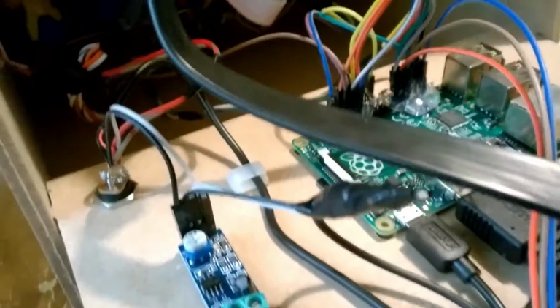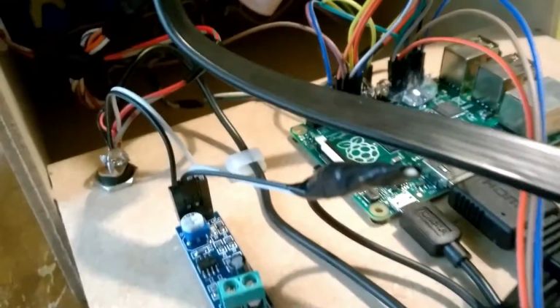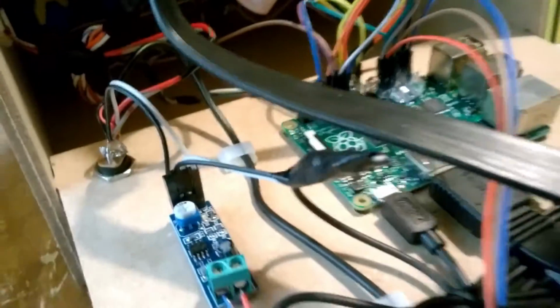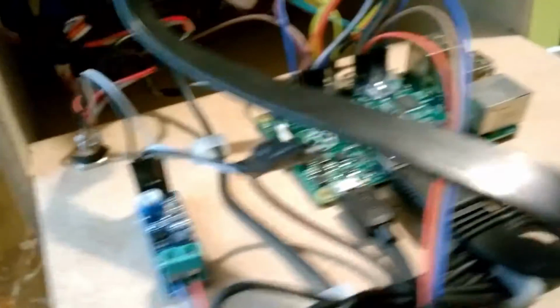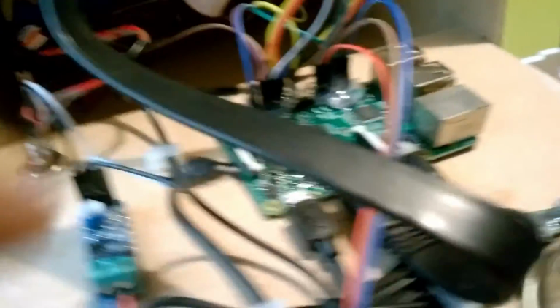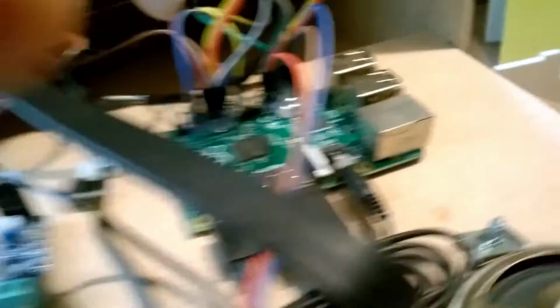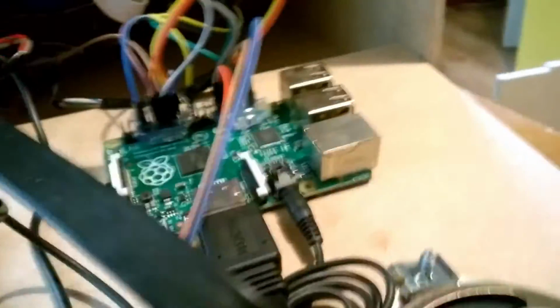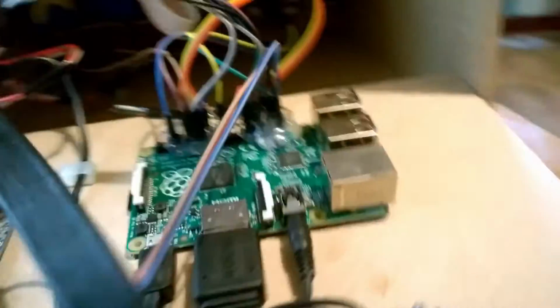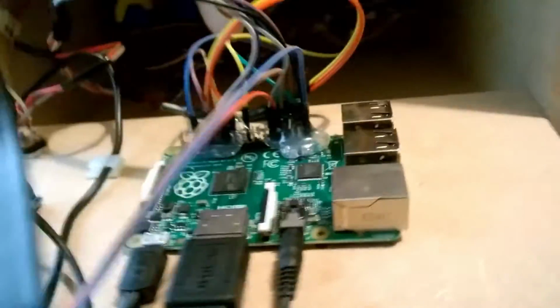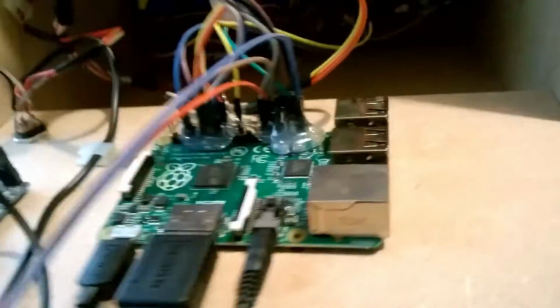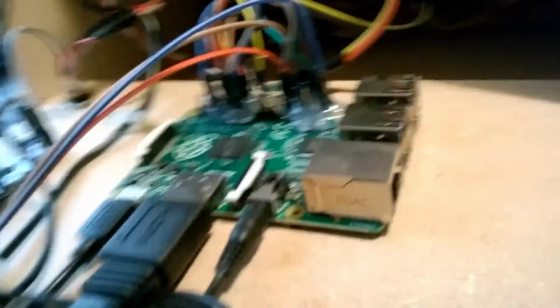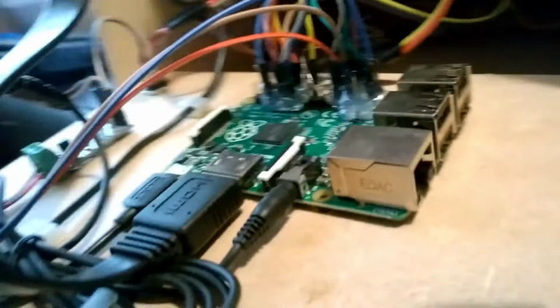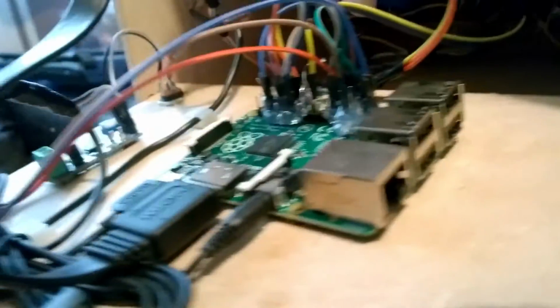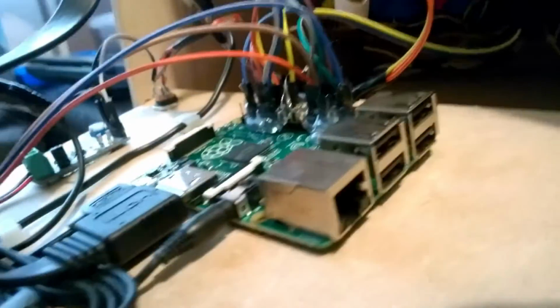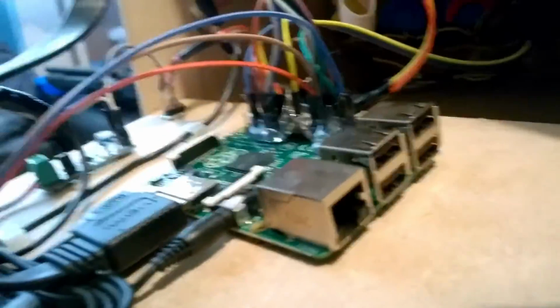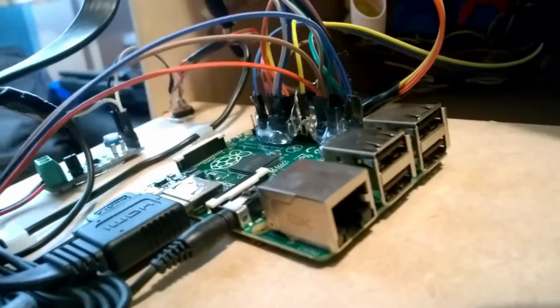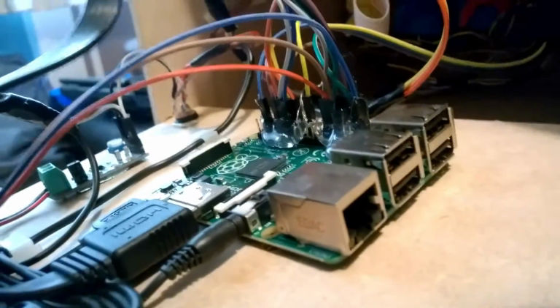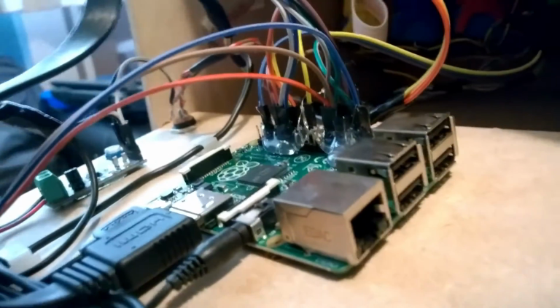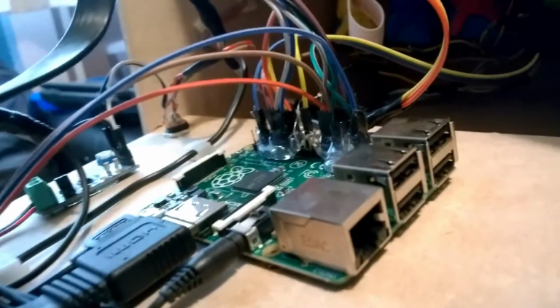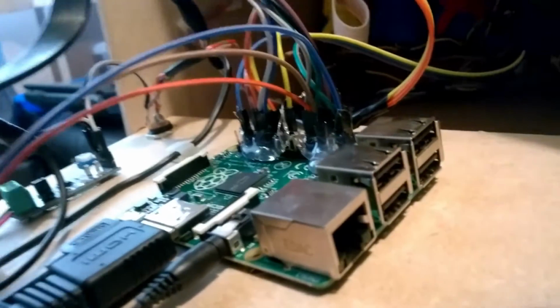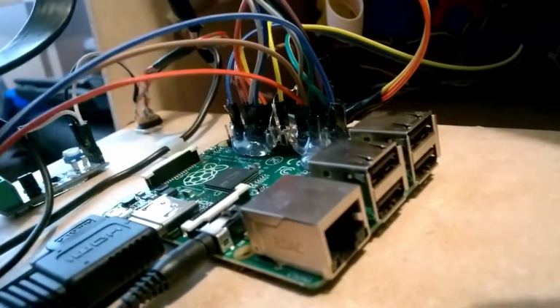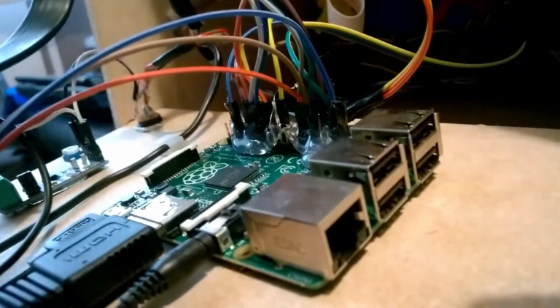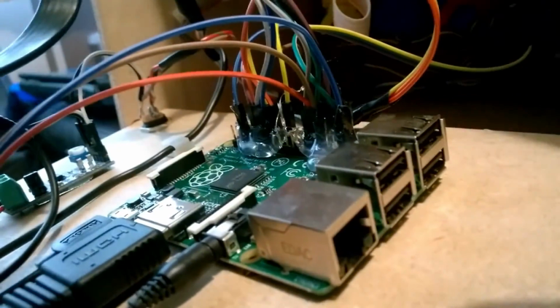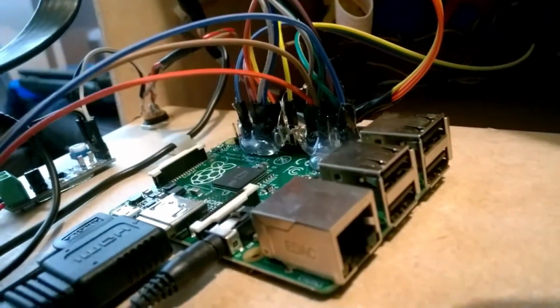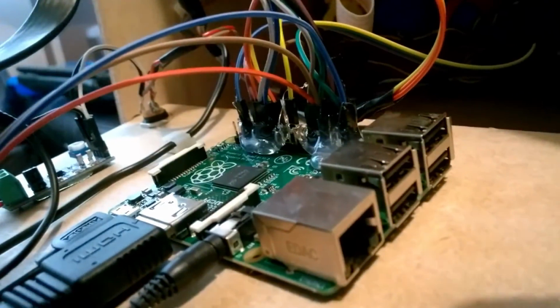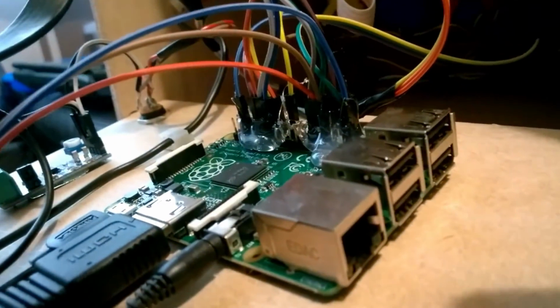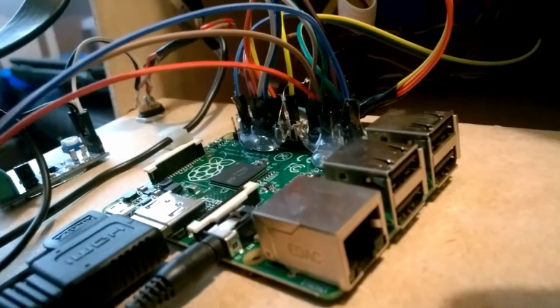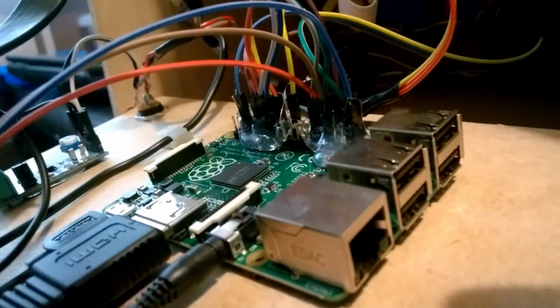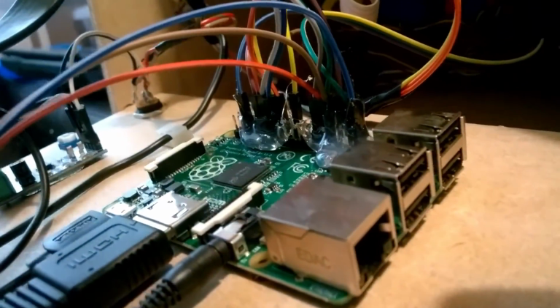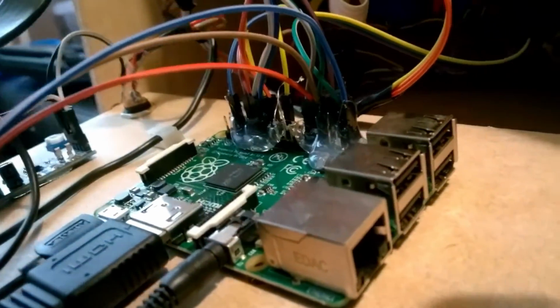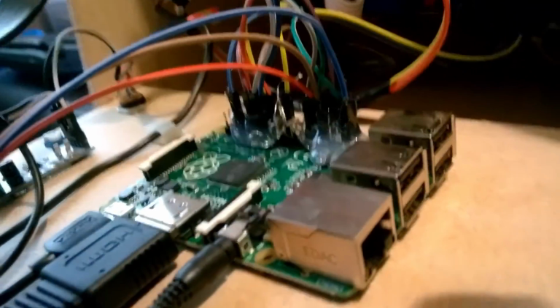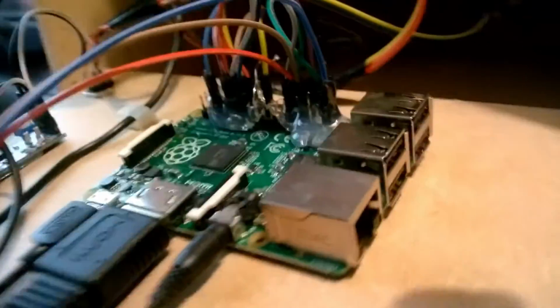We've also of course got our other ports that are free — our ethernet and USB ports.